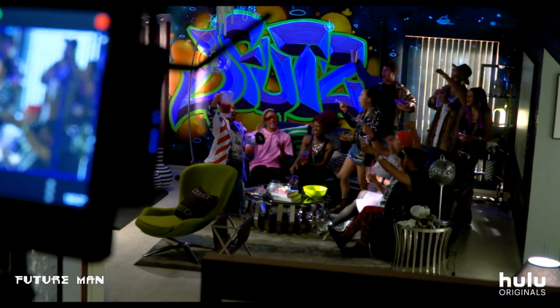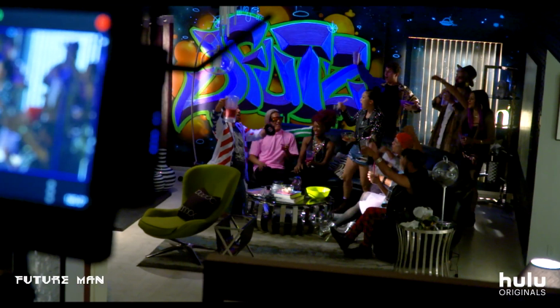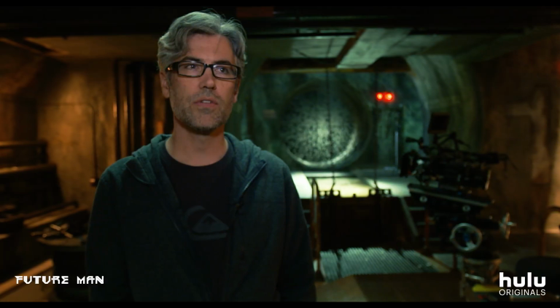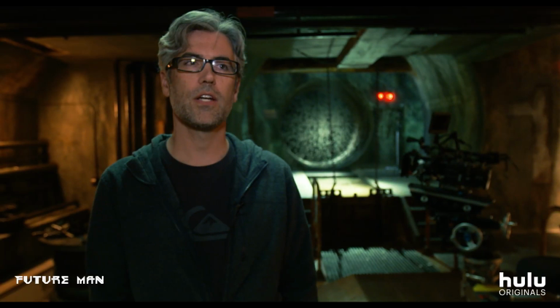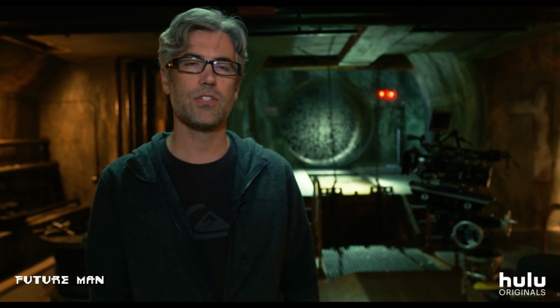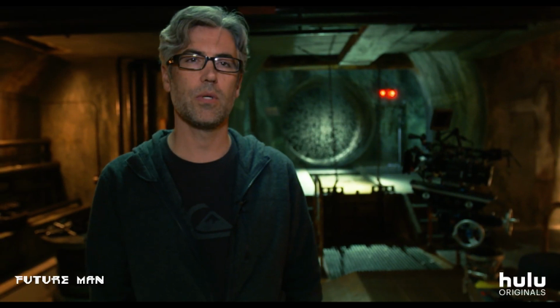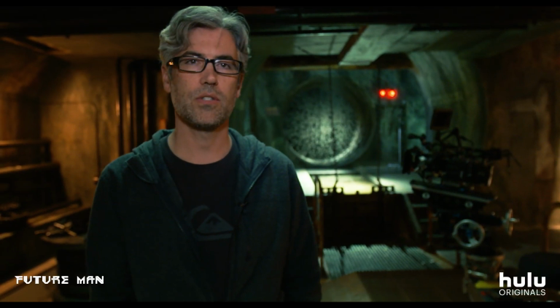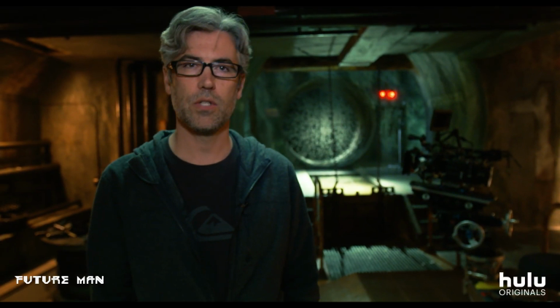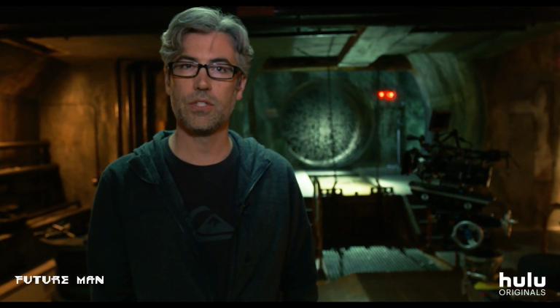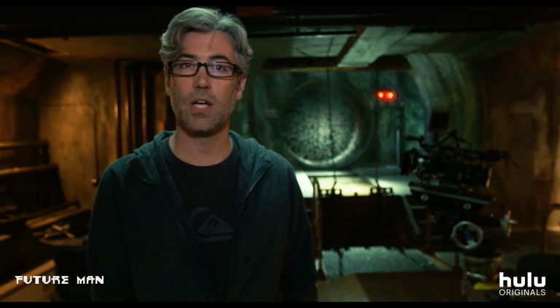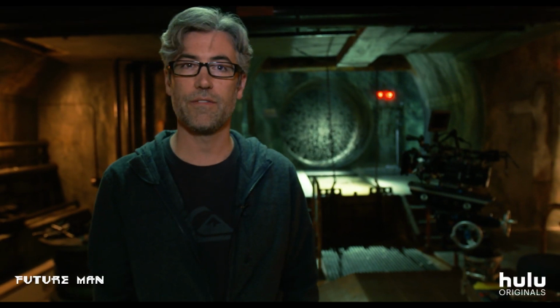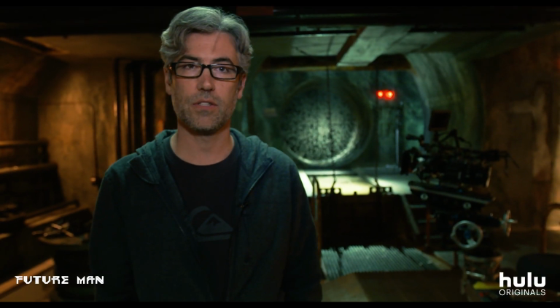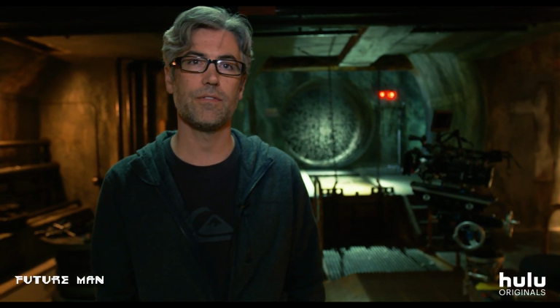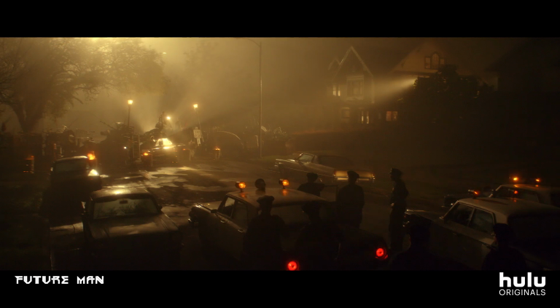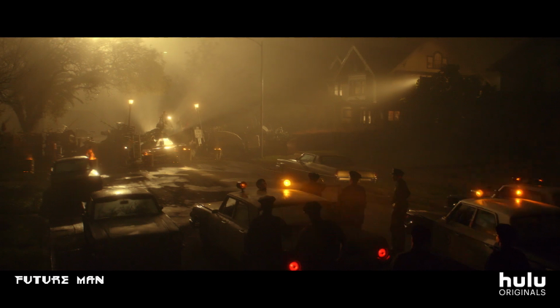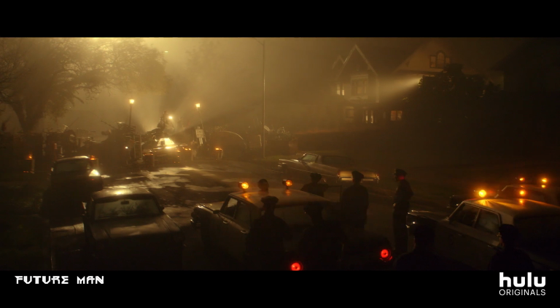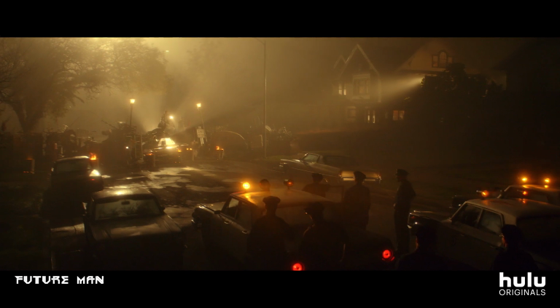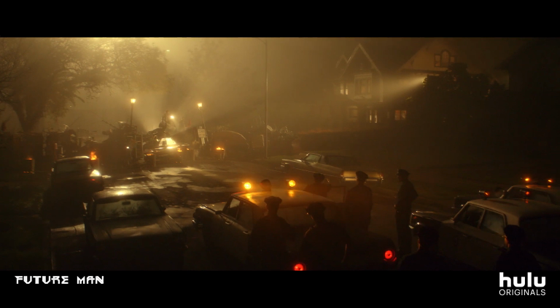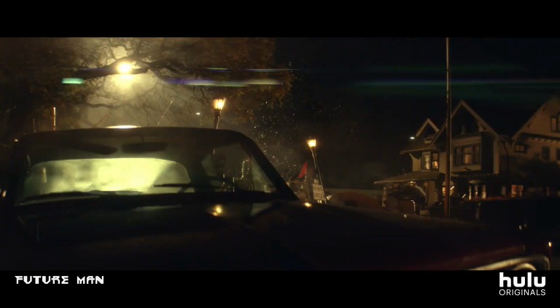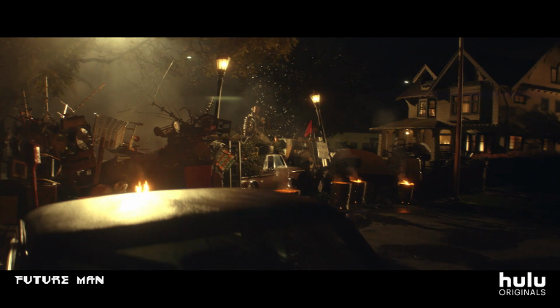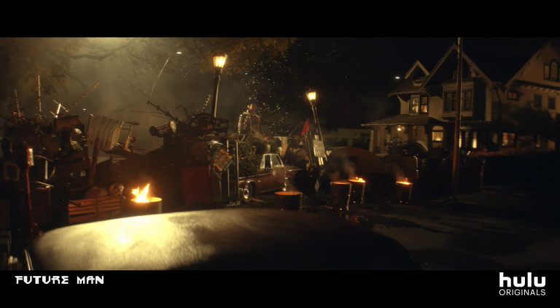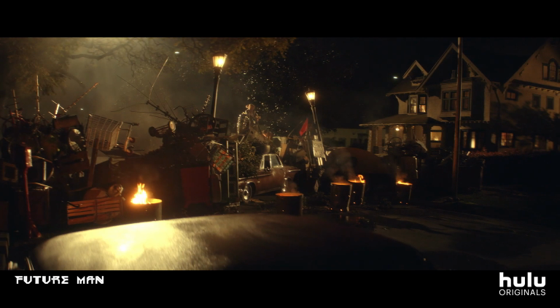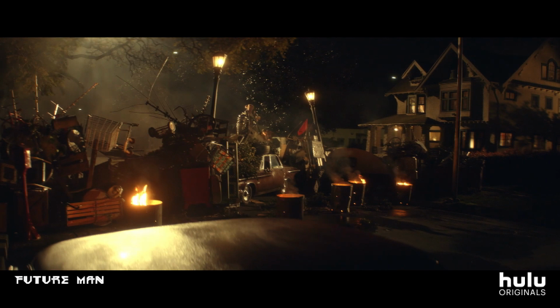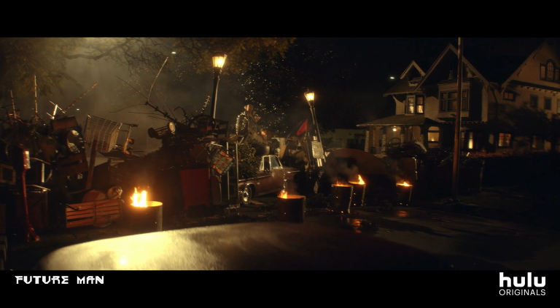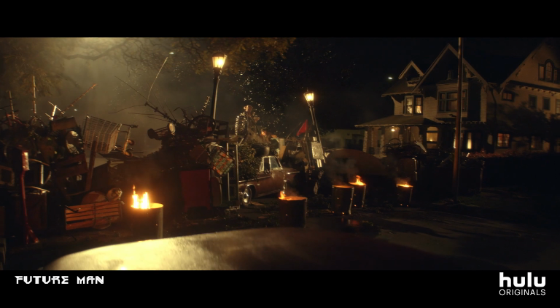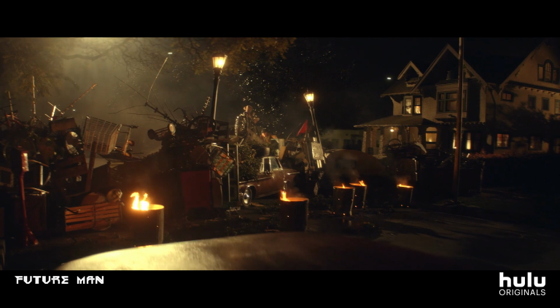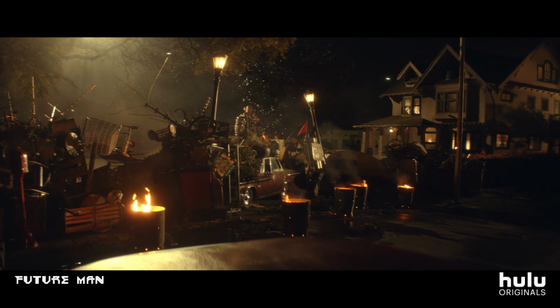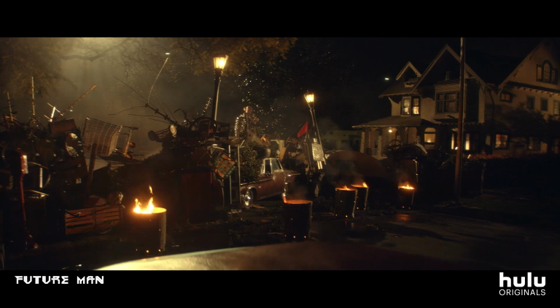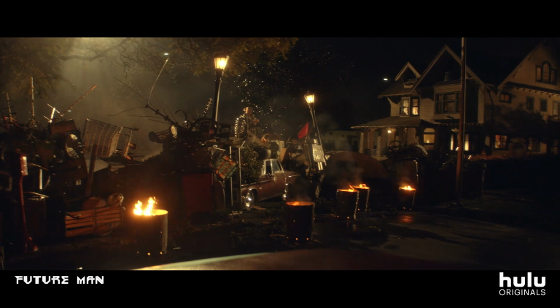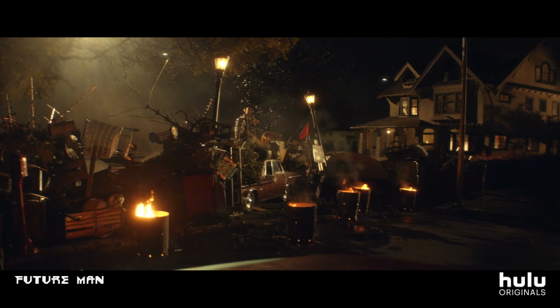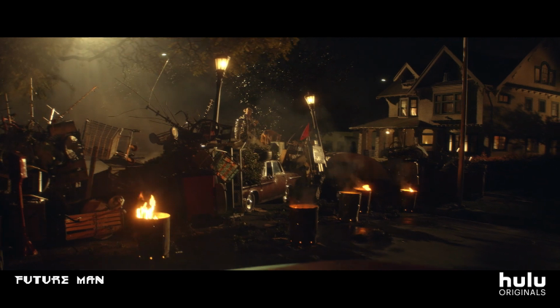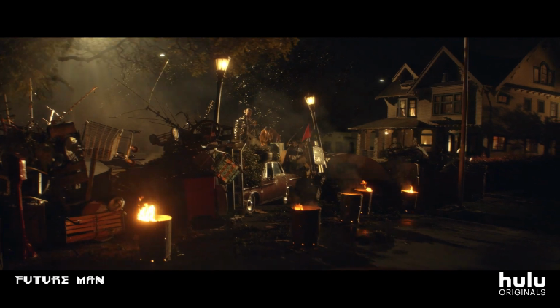Most of our action sequences were using a lot of physical effects. That burning barrel back there is real, and it's helping us light the background.